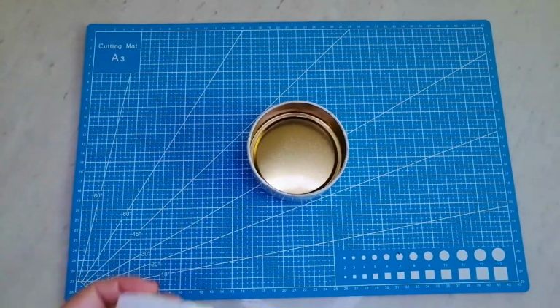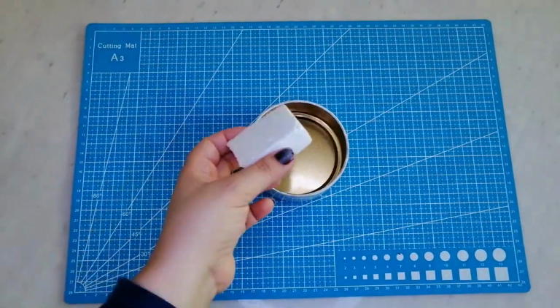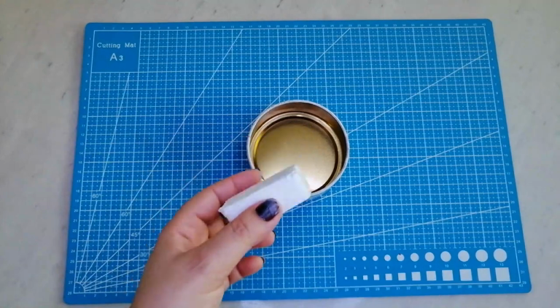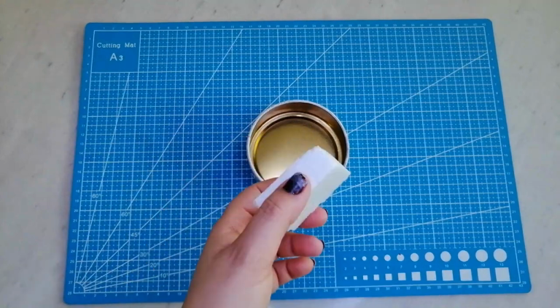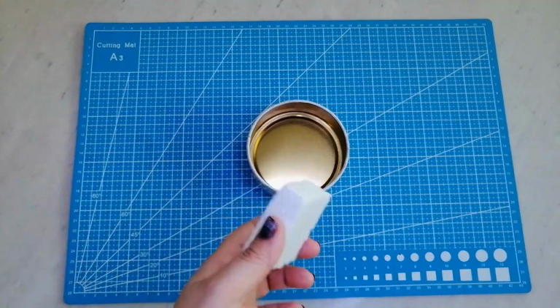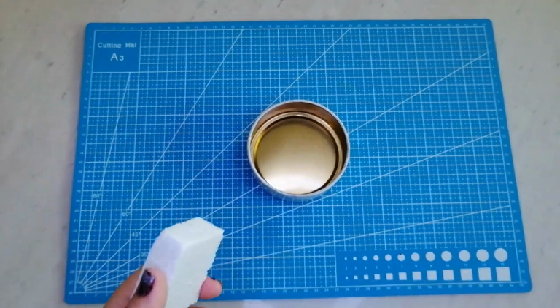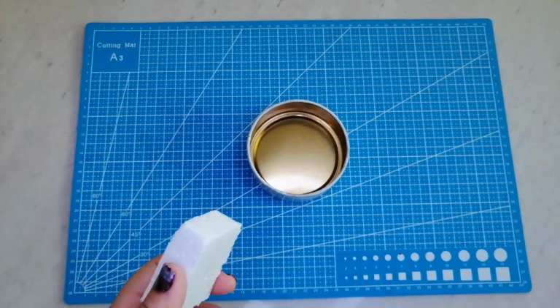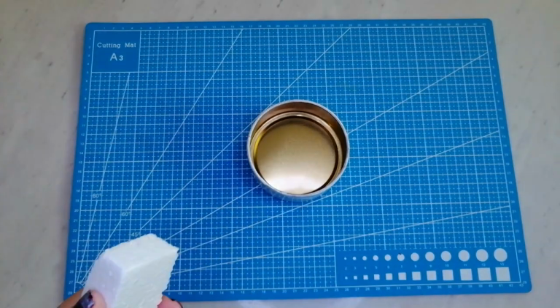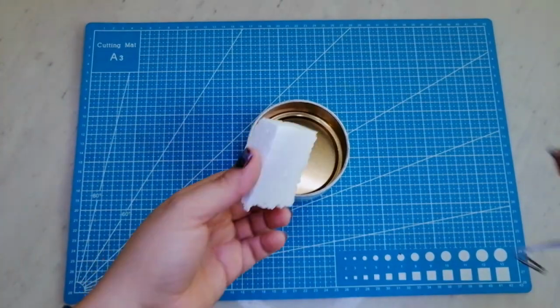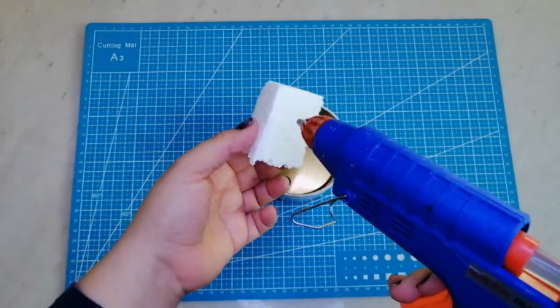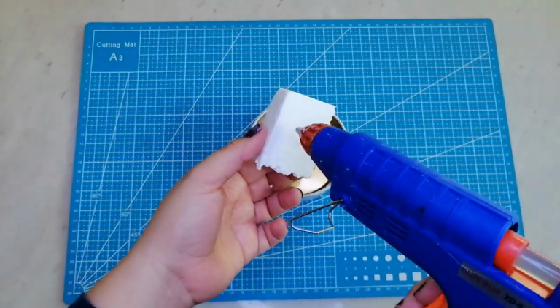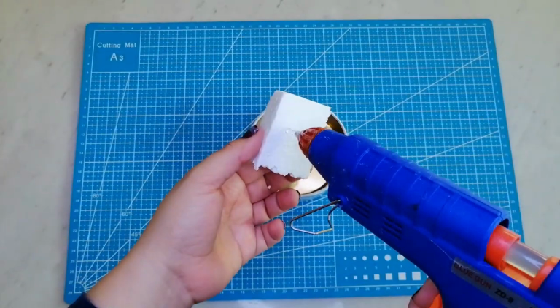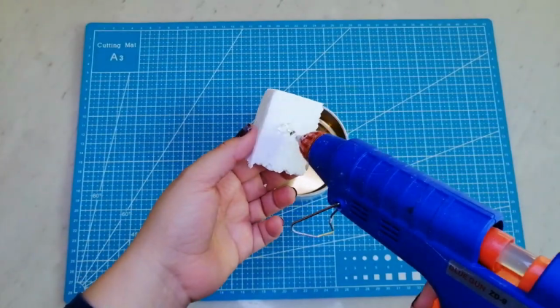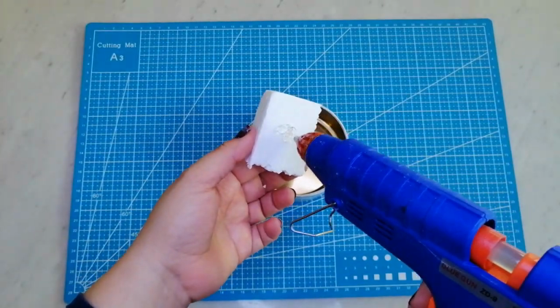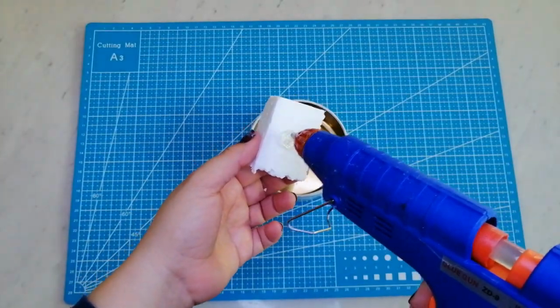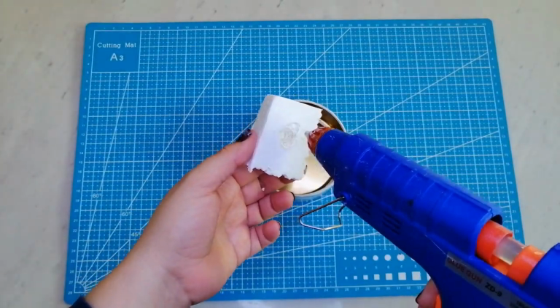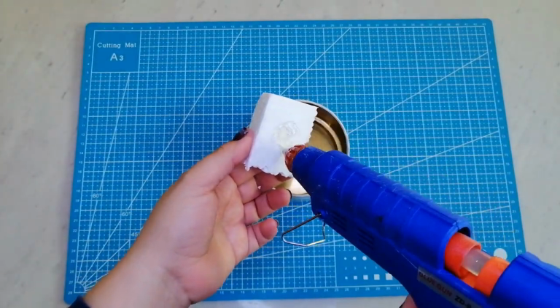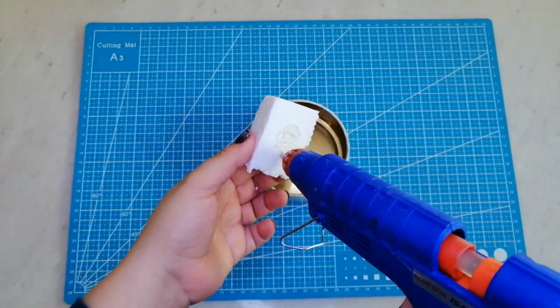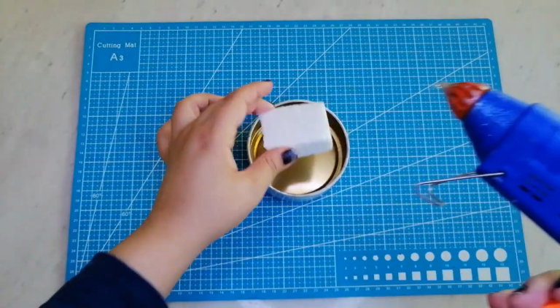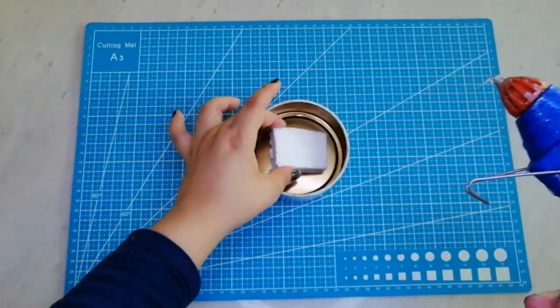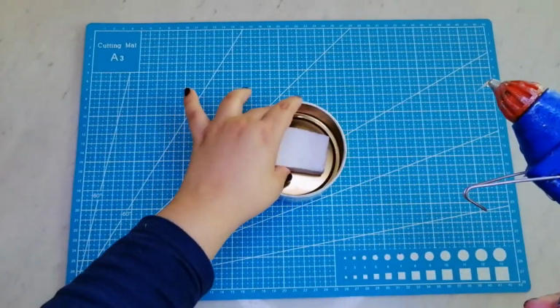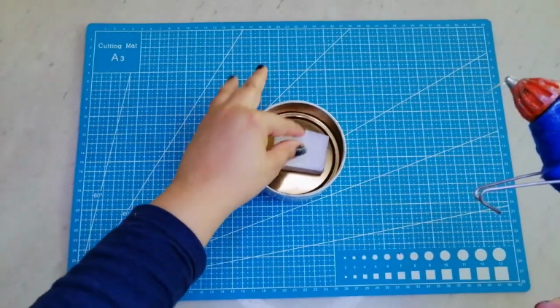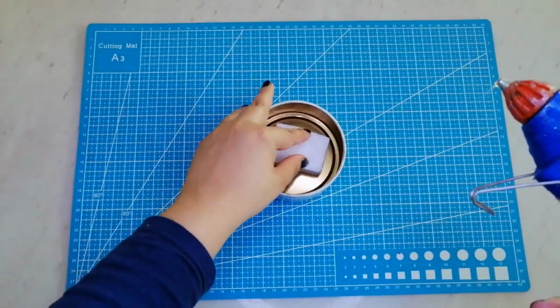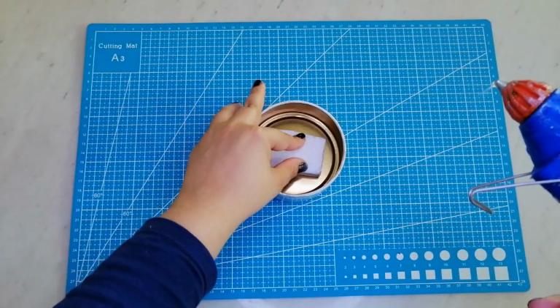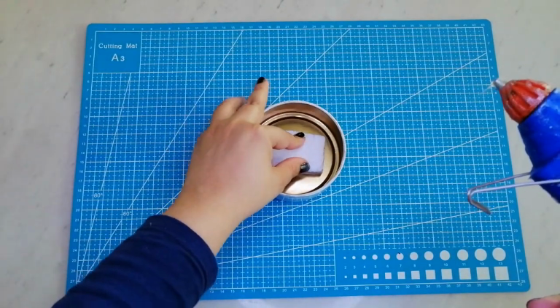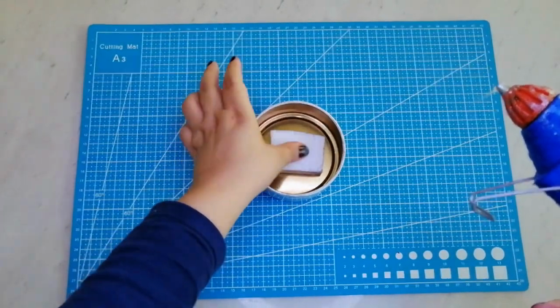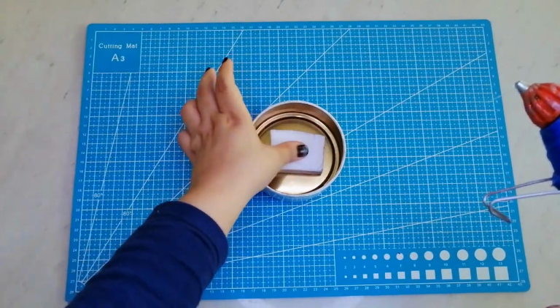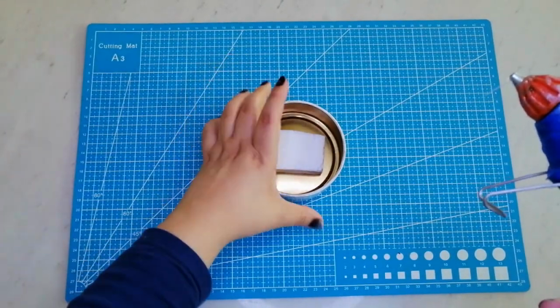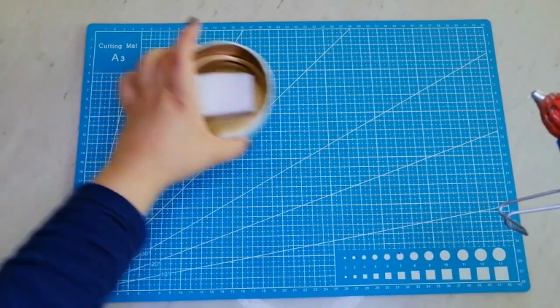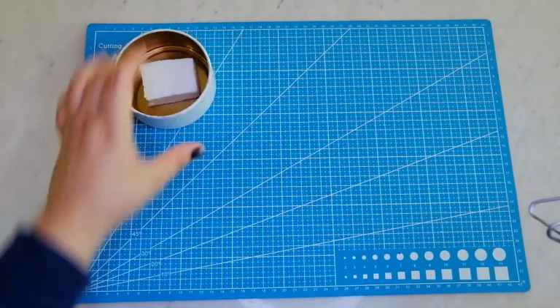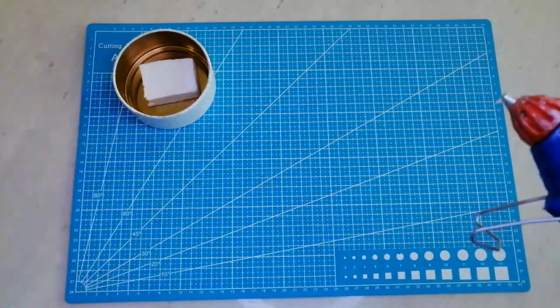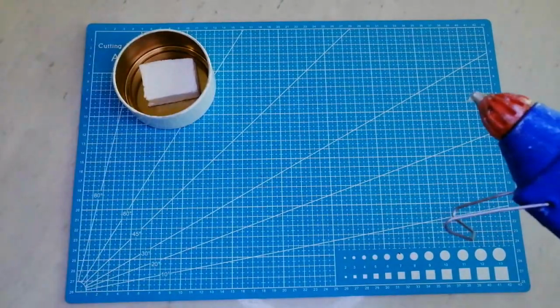Pegaré un pedazo de isopora a las bases para levantar las piñitas cuando las coloque.